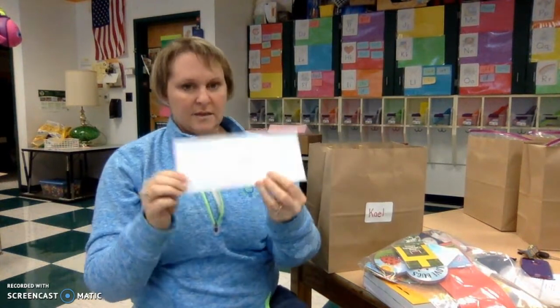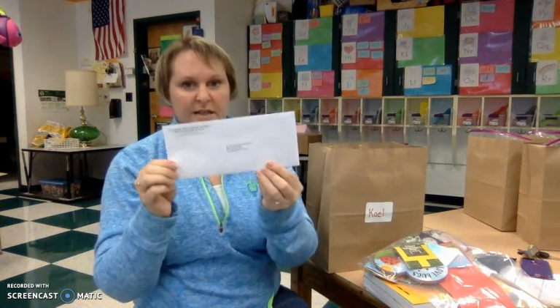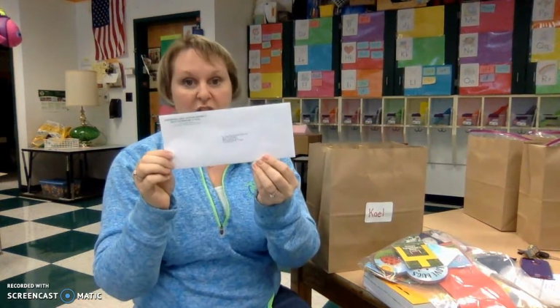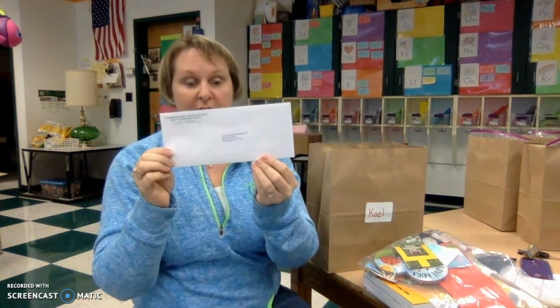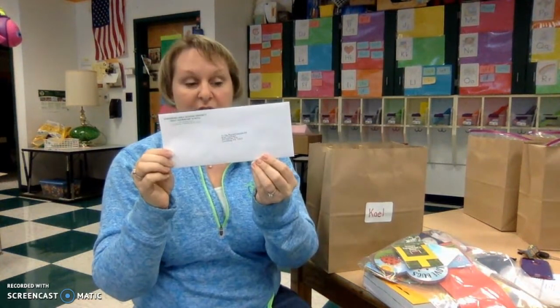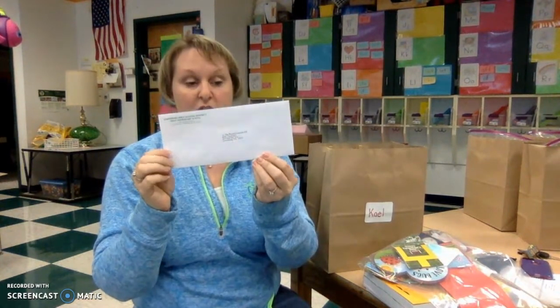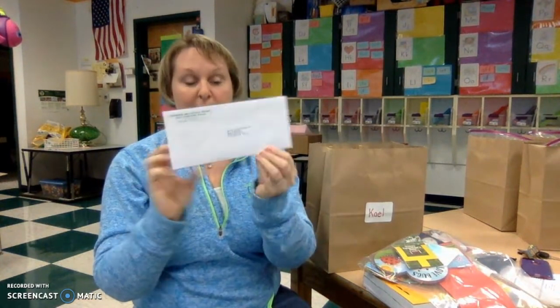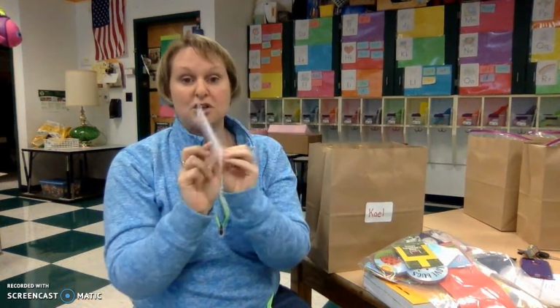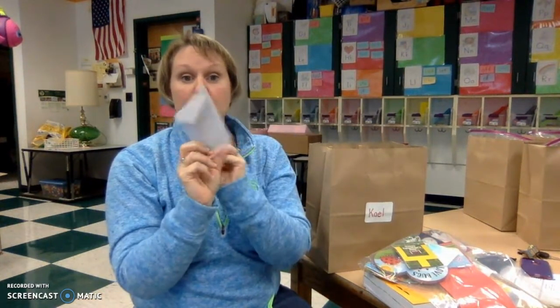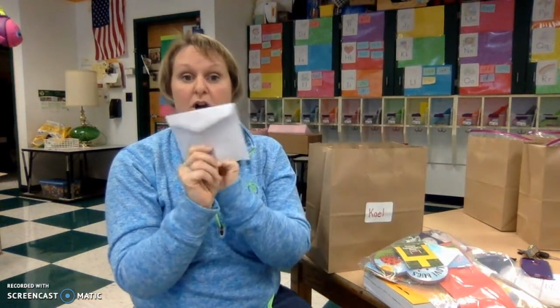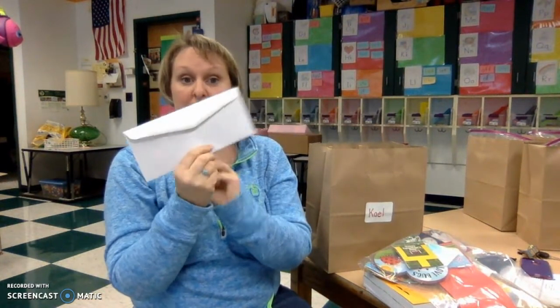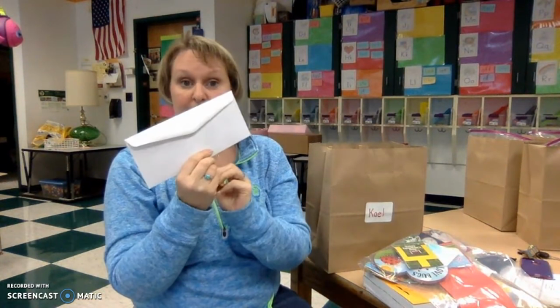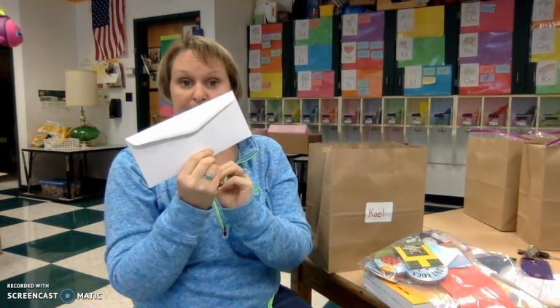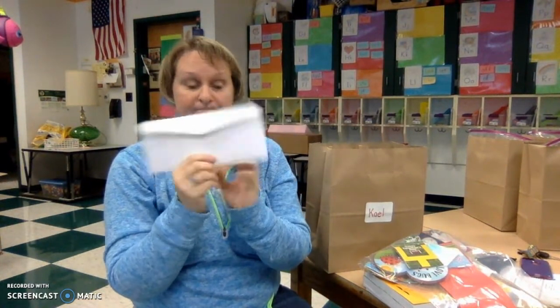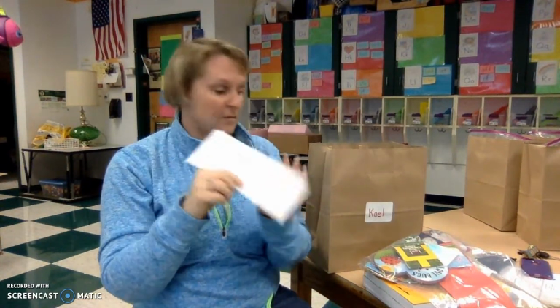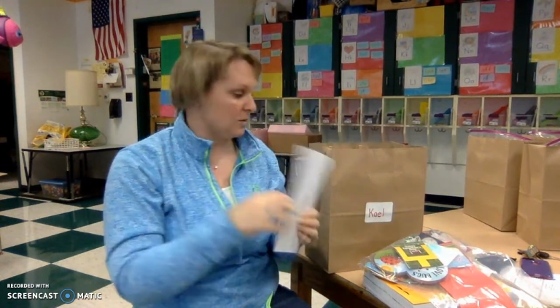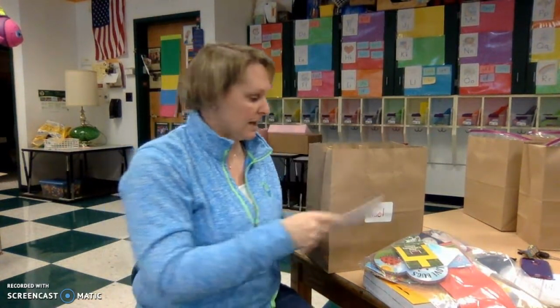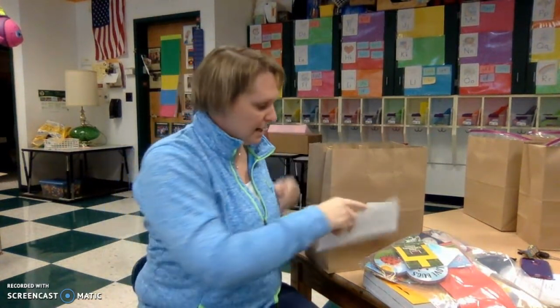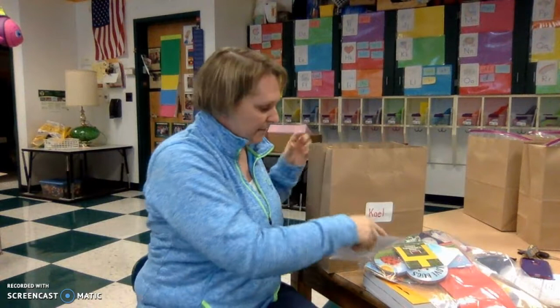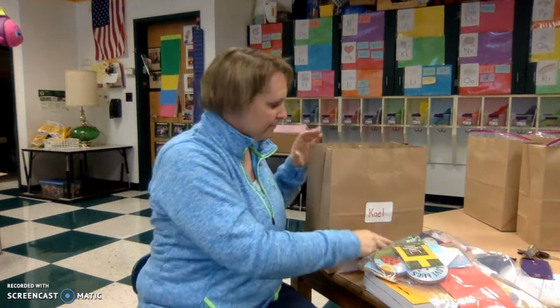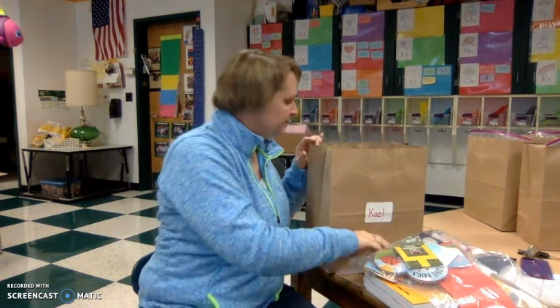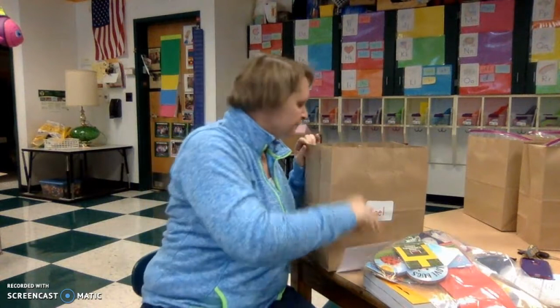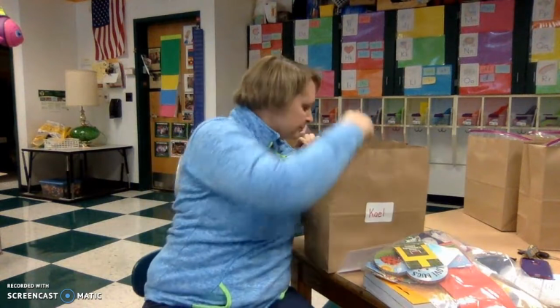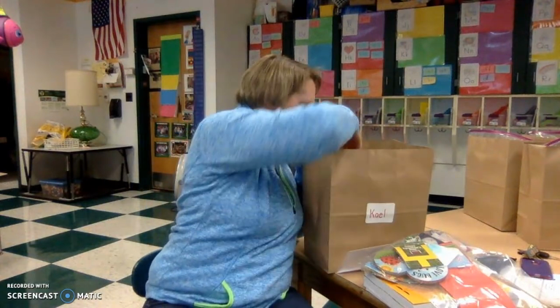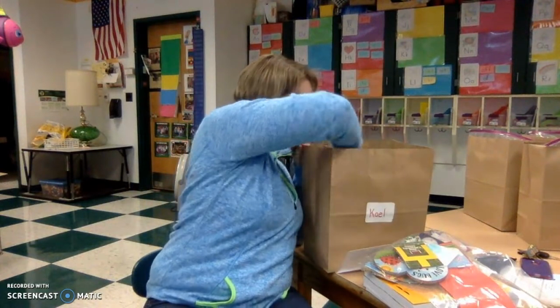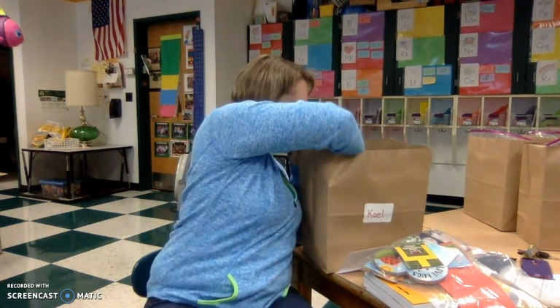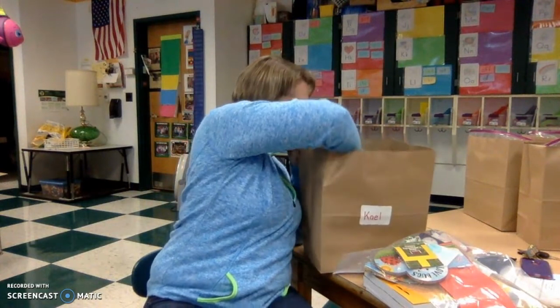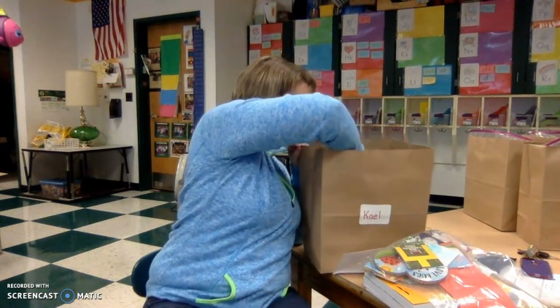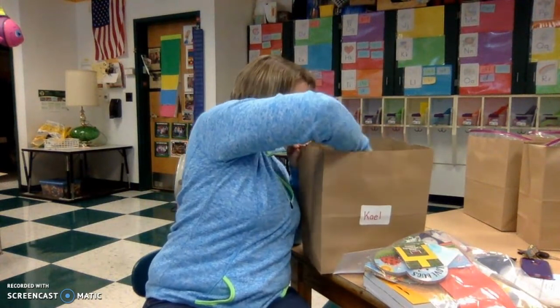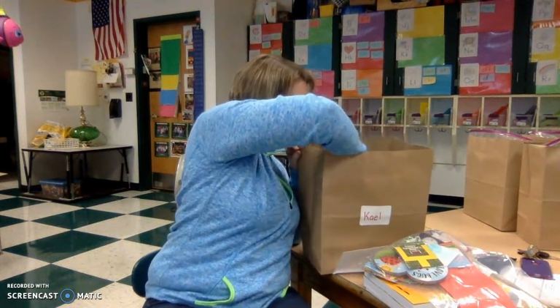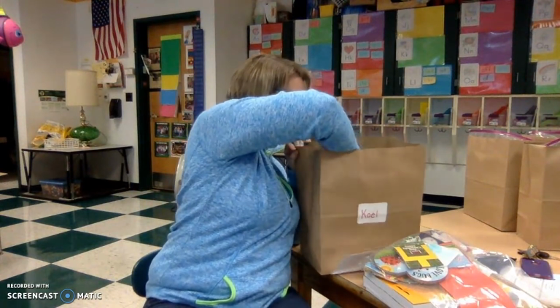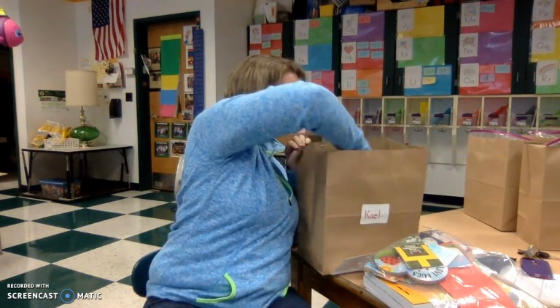This little envelope has your report card in it. You can look at that.